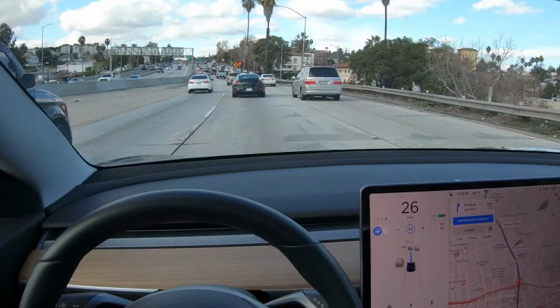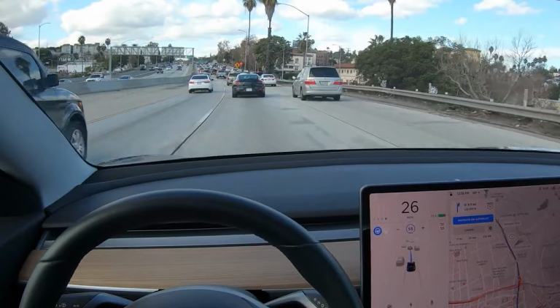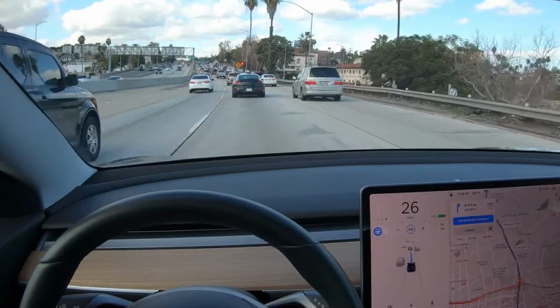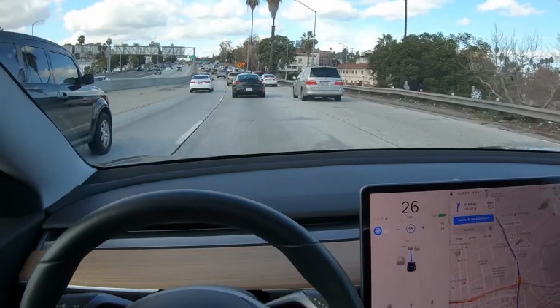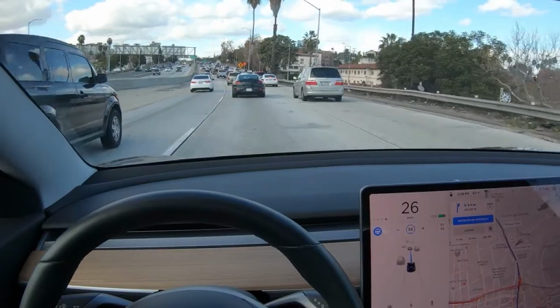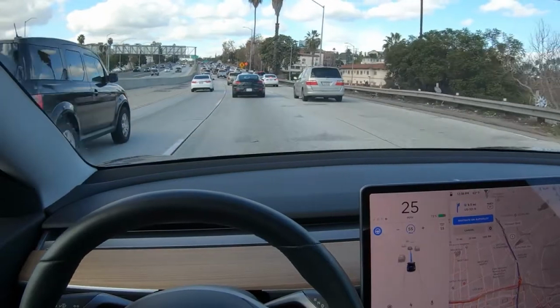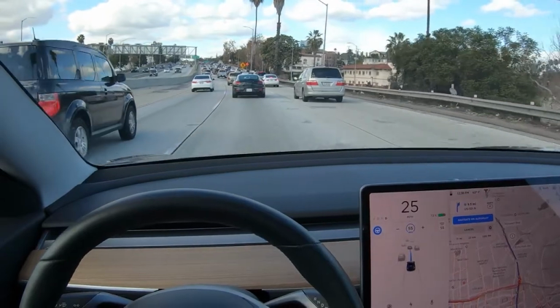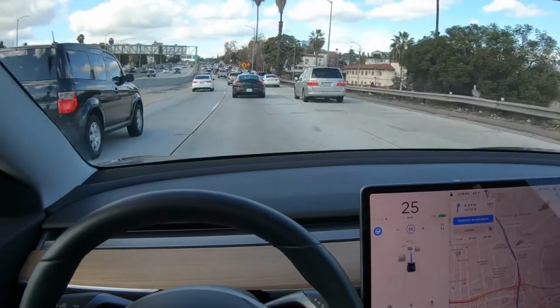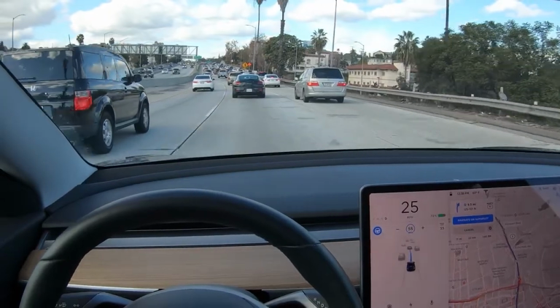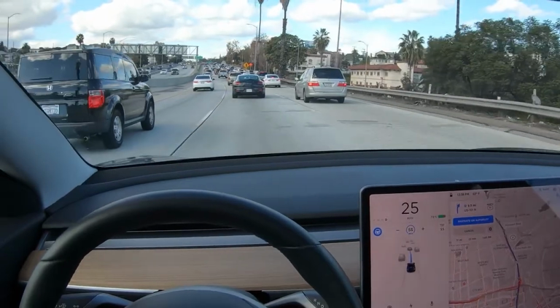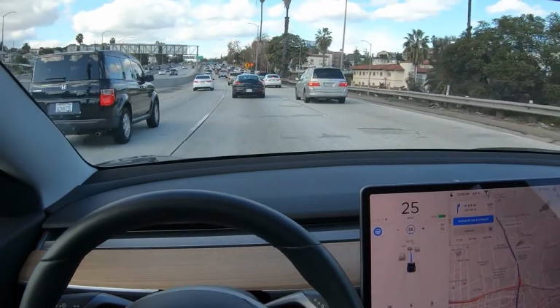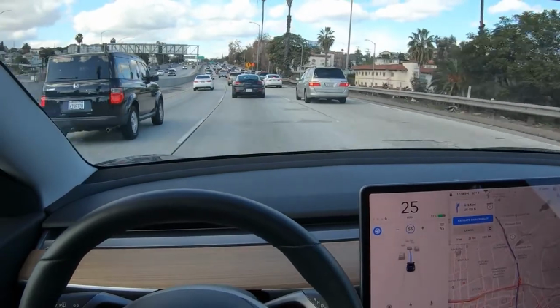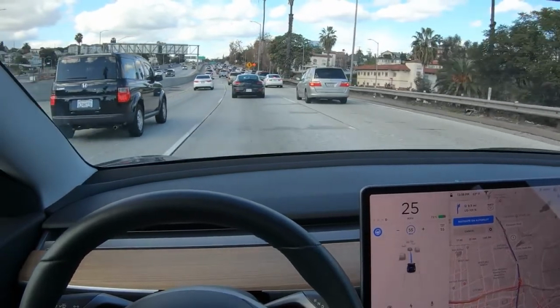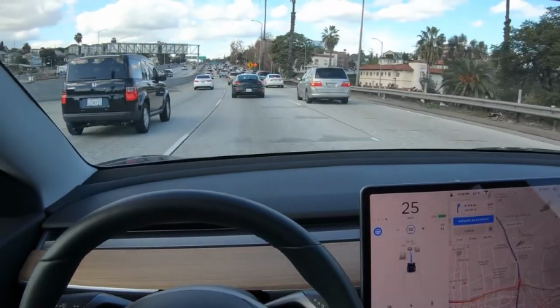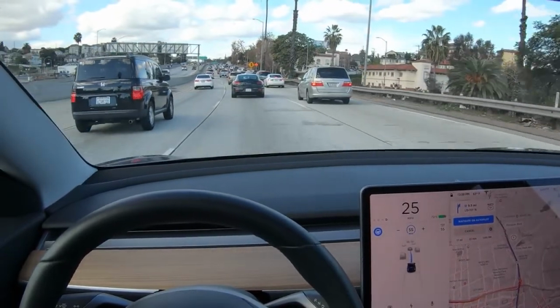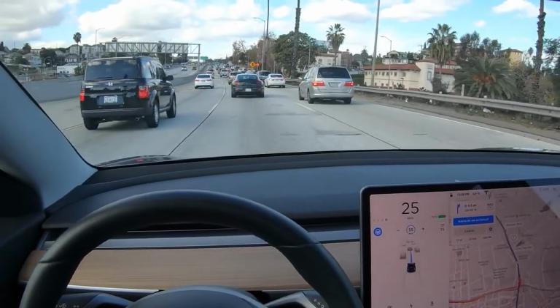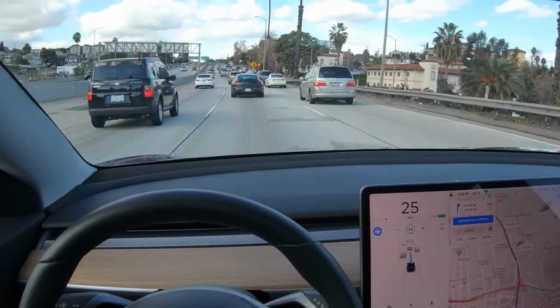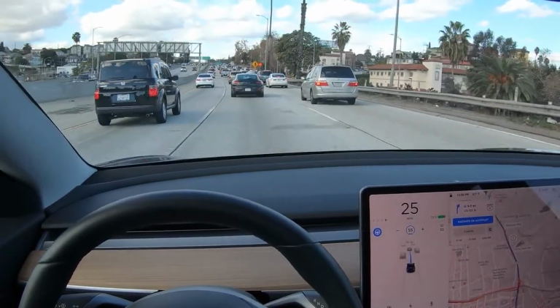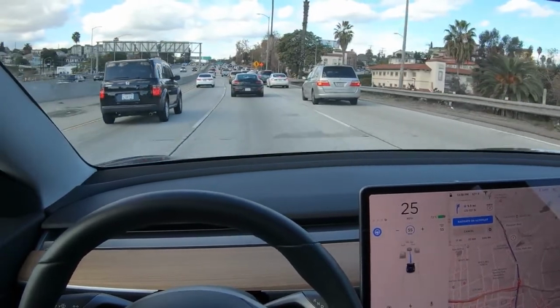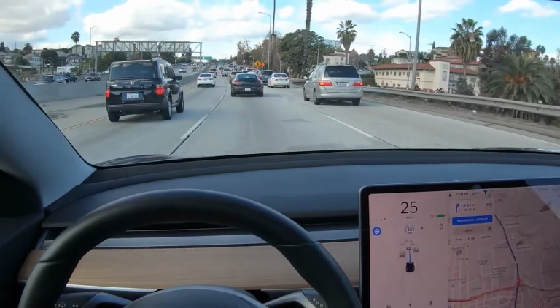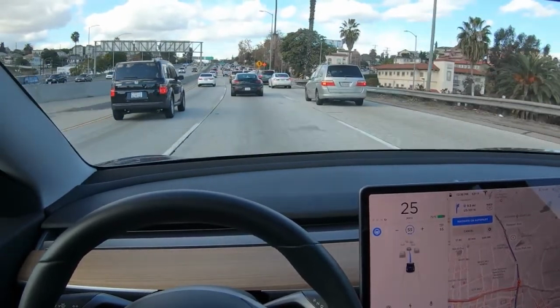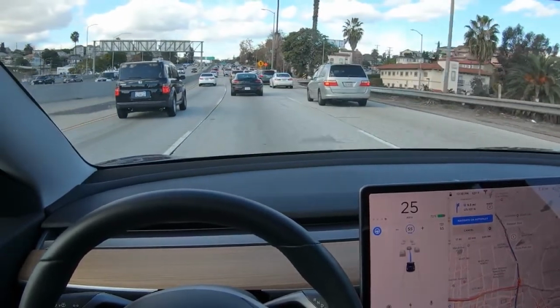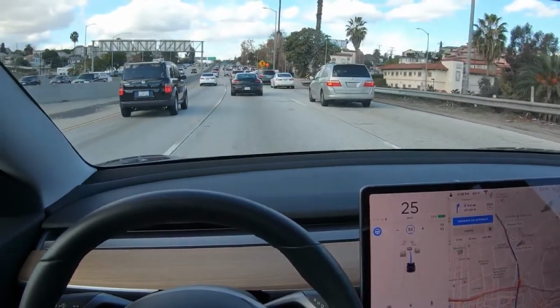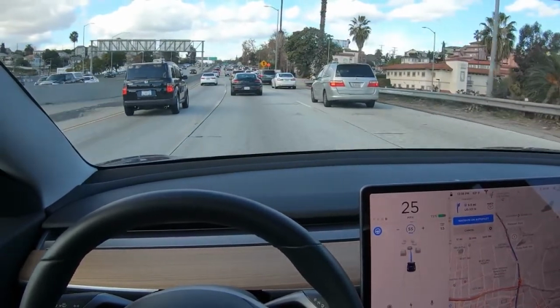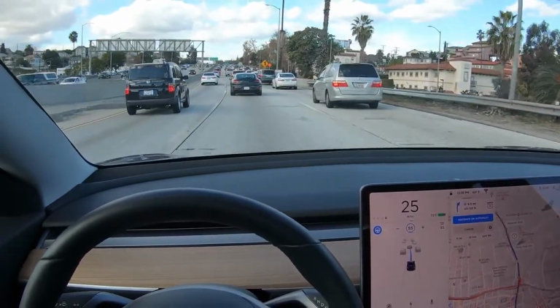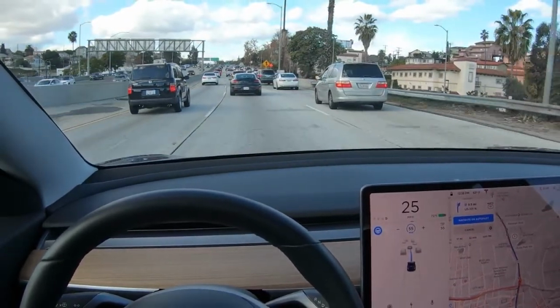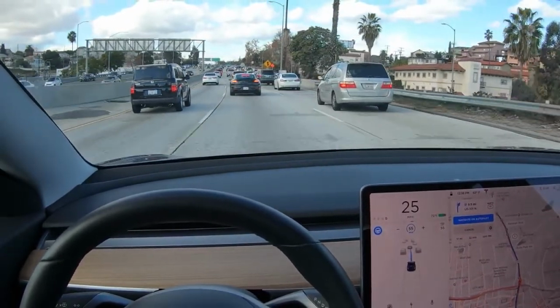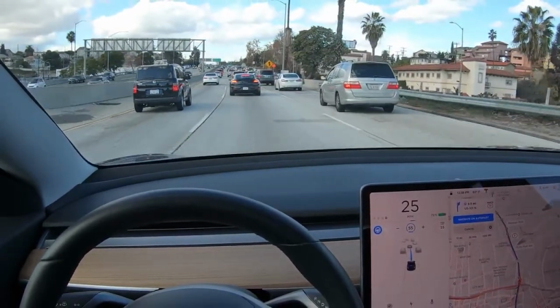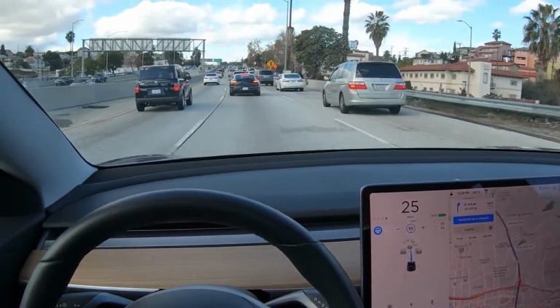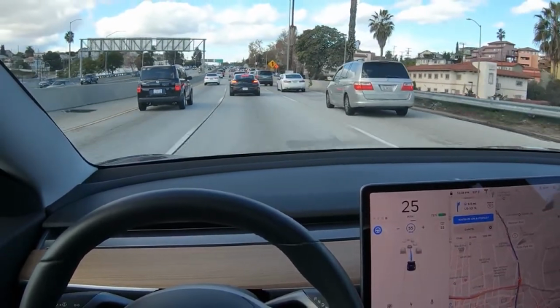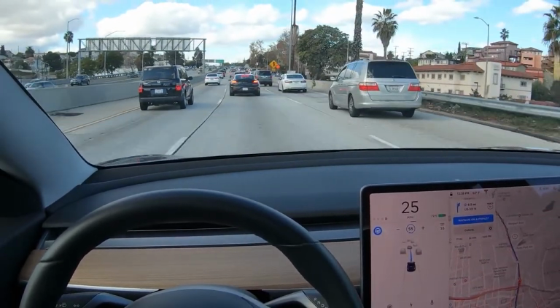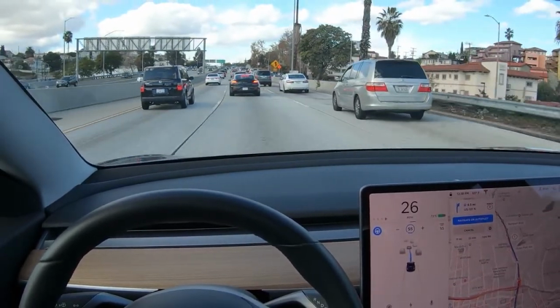Hey, it's Scott Kubo. Let's take a look at how Autopilot detects vehicles that are about to cut into your lane.